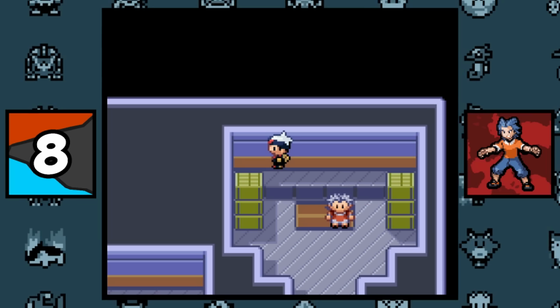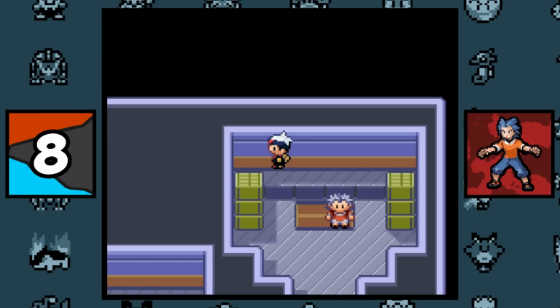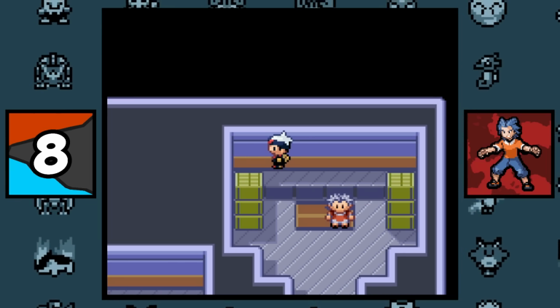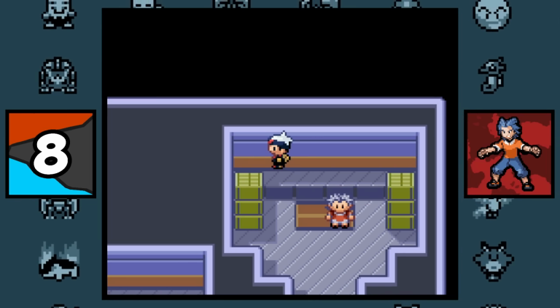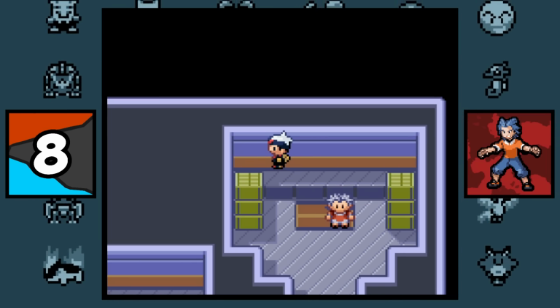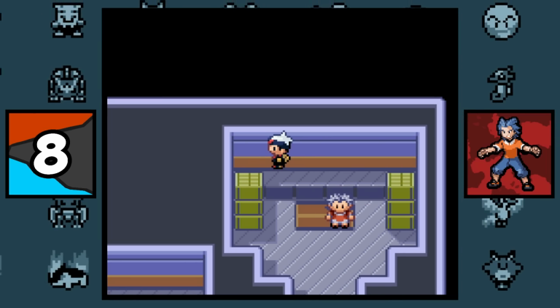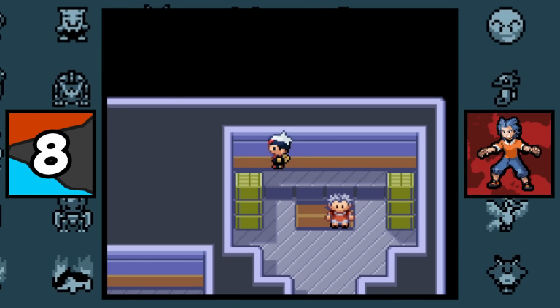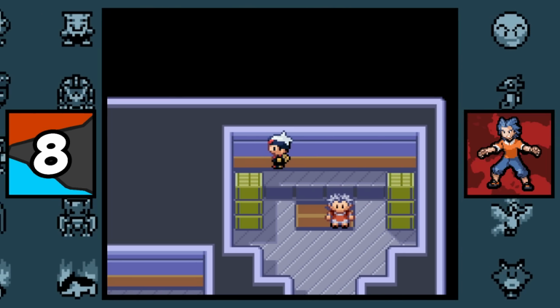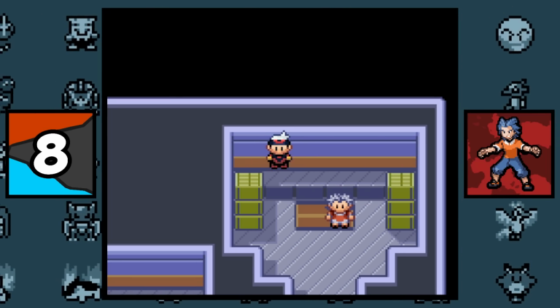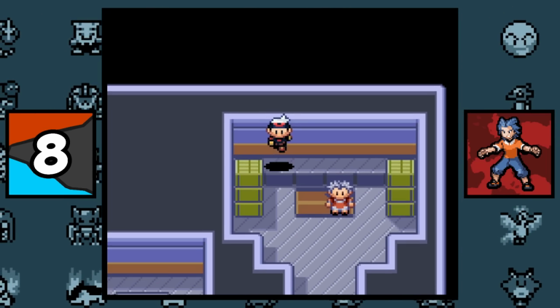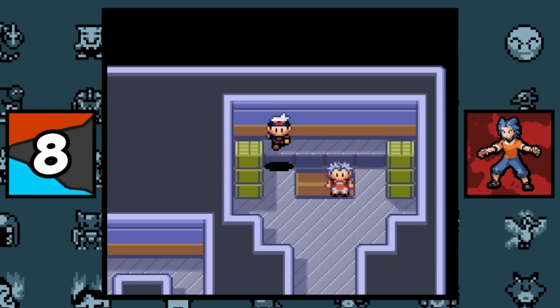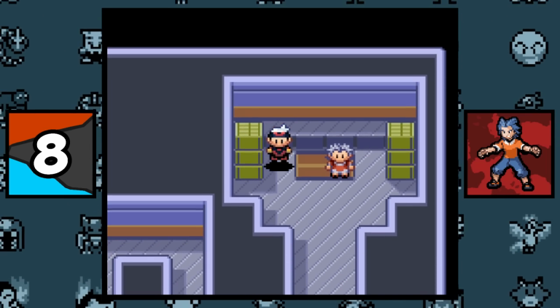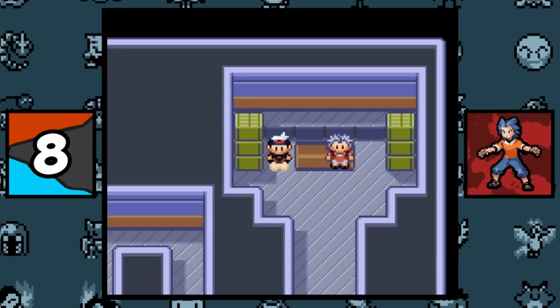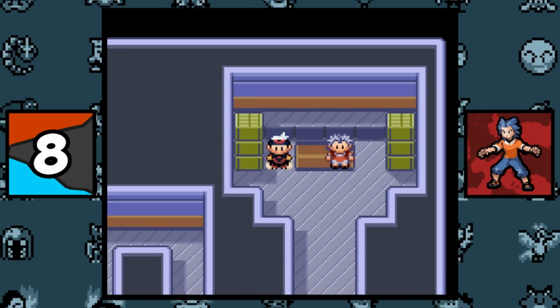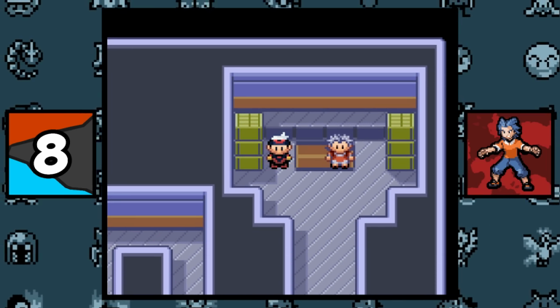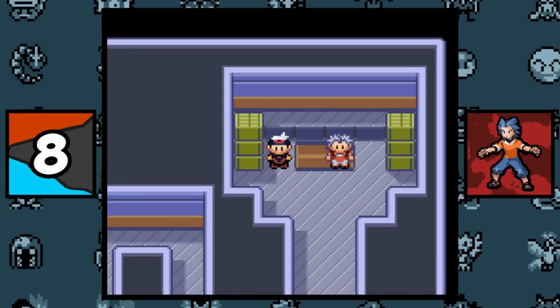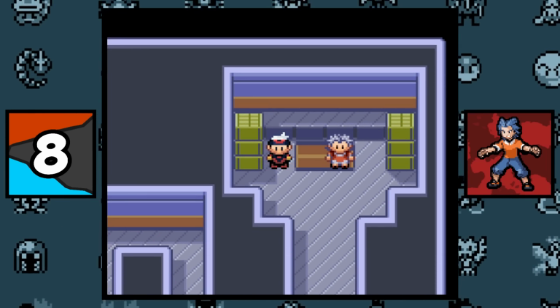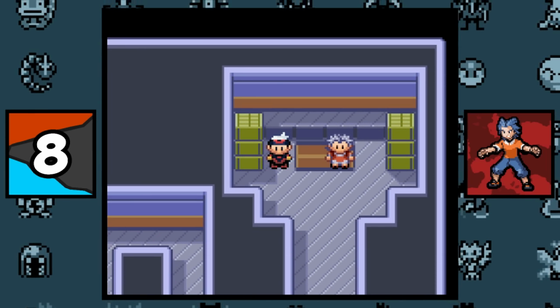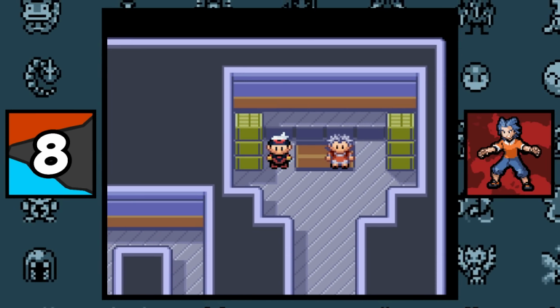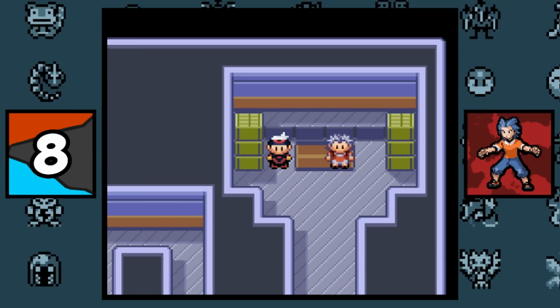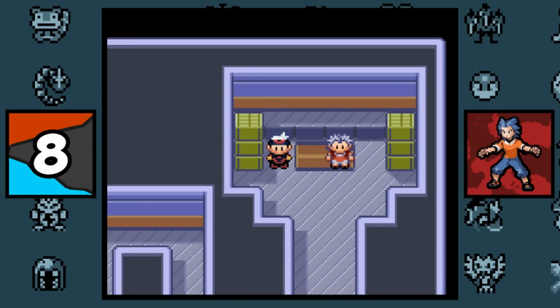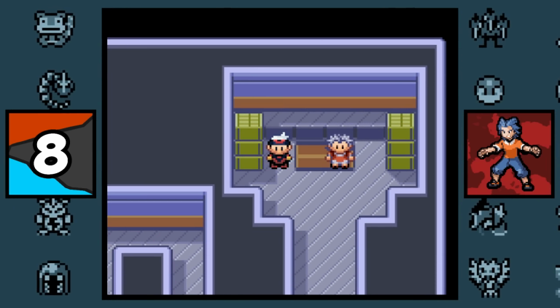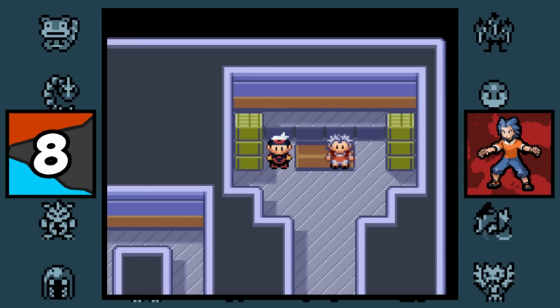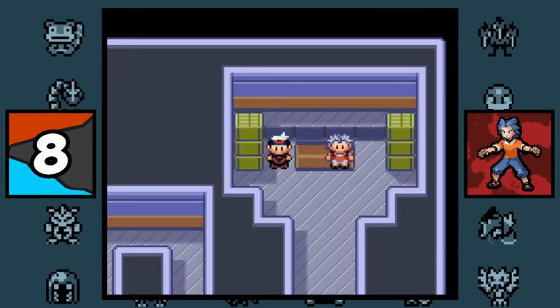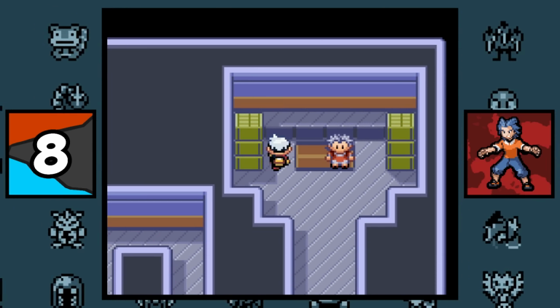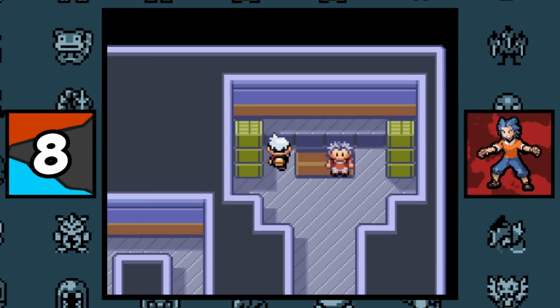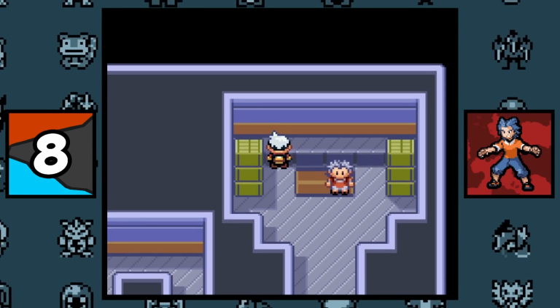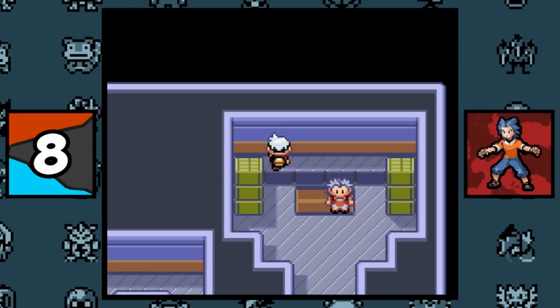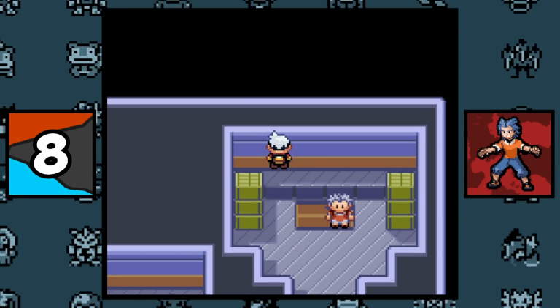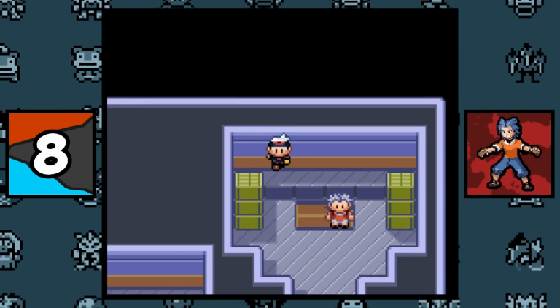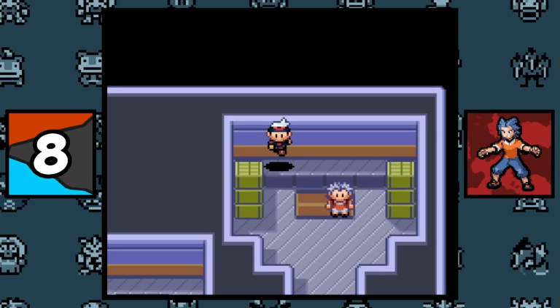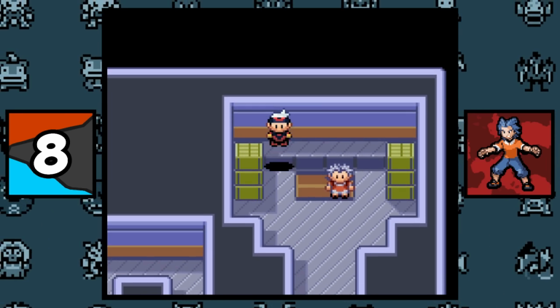In Ruby and Sapphire, there's a ledge behind Brawly in his gym, though he can only hop over it if you used cheats.